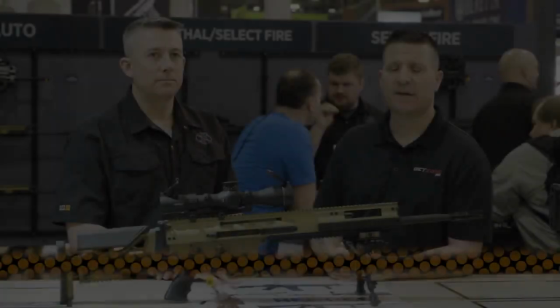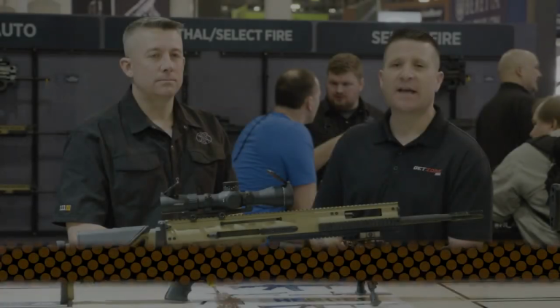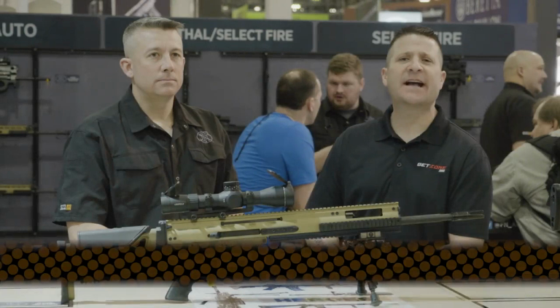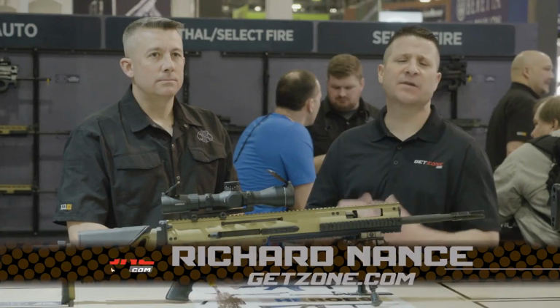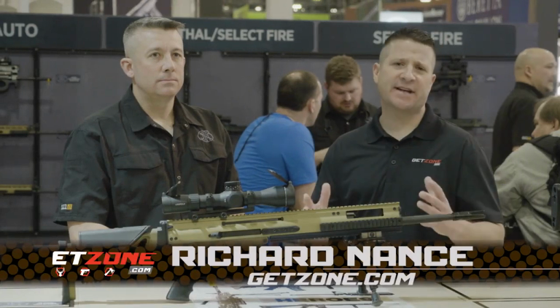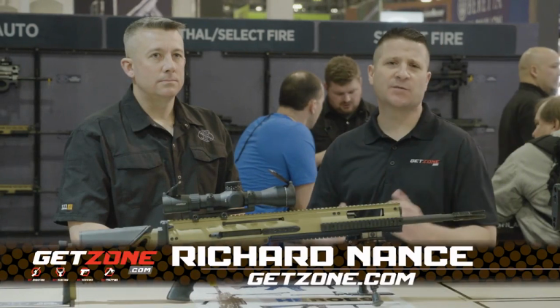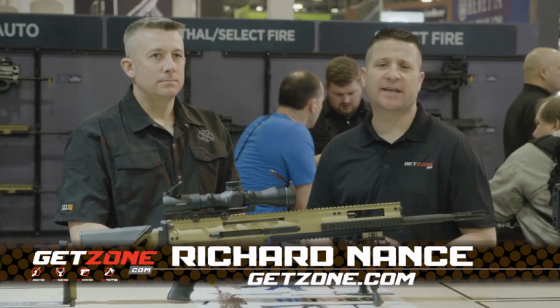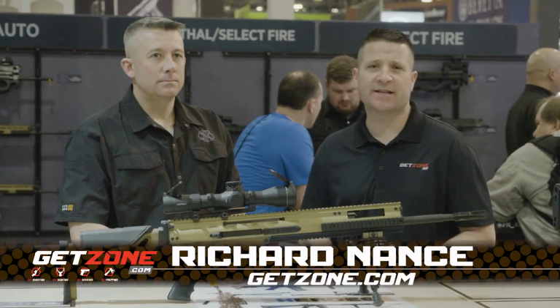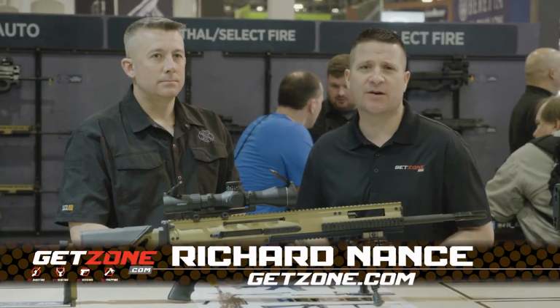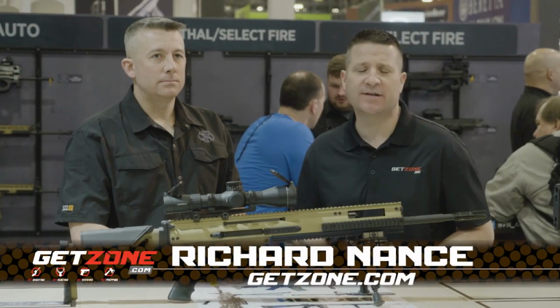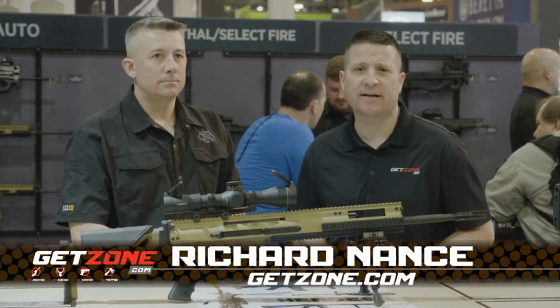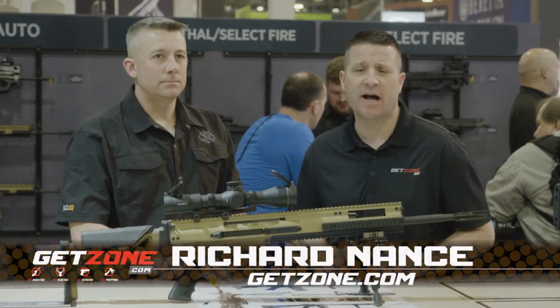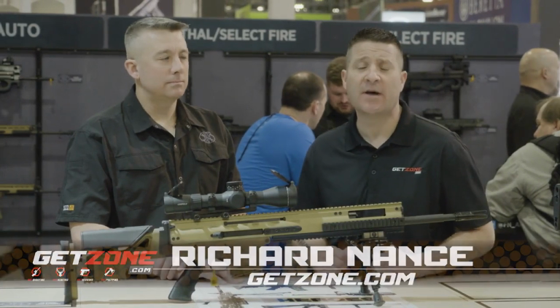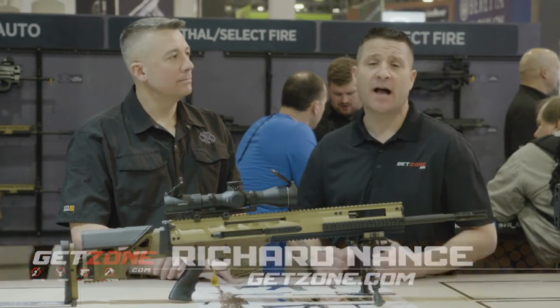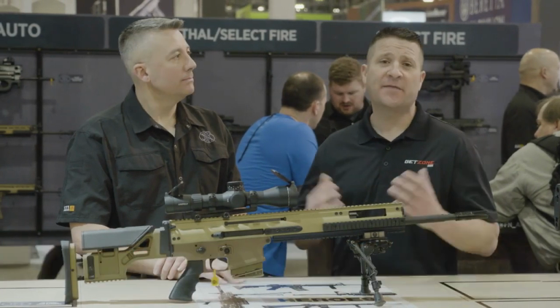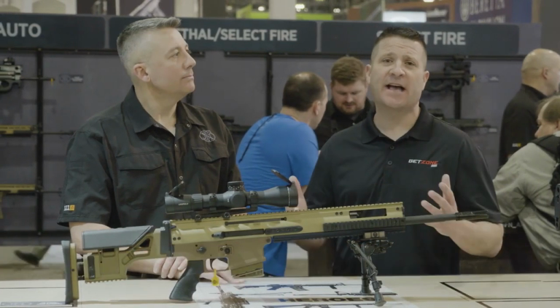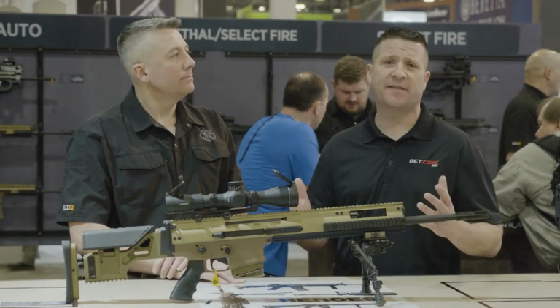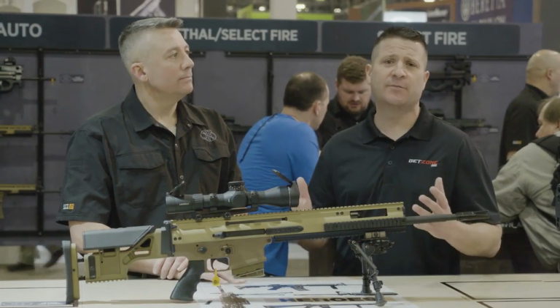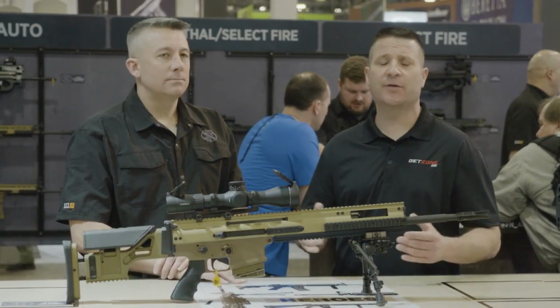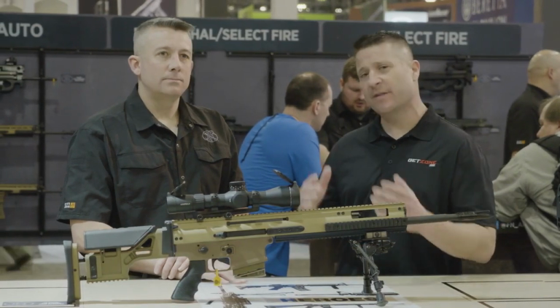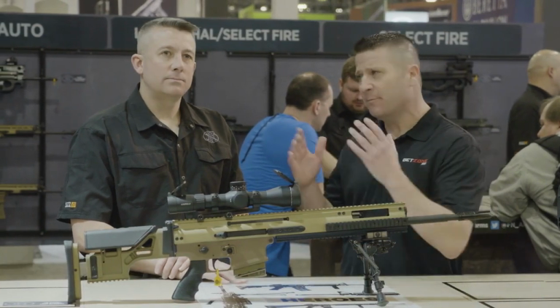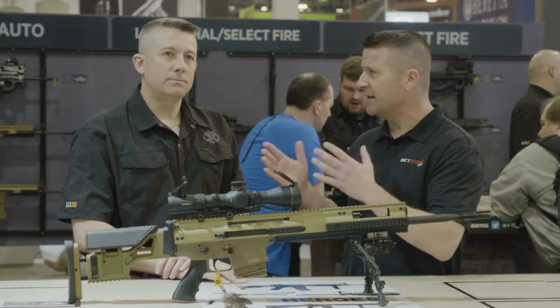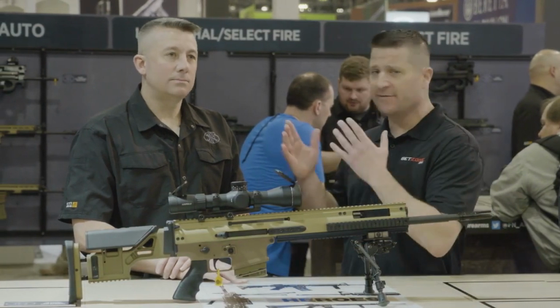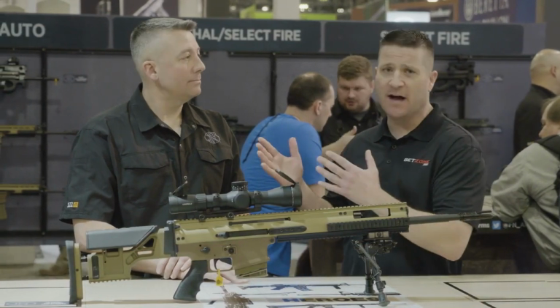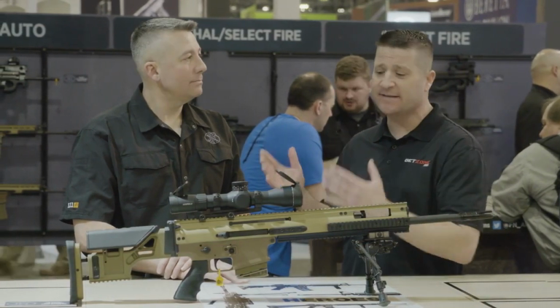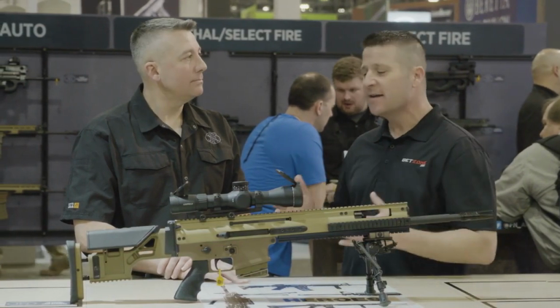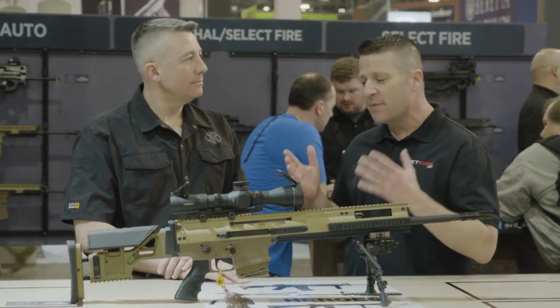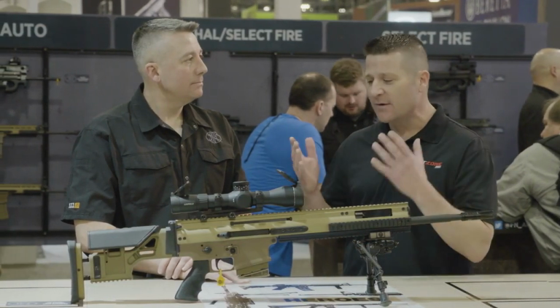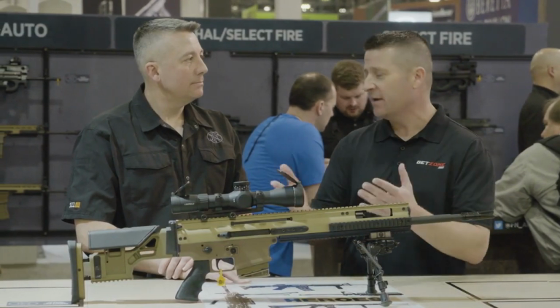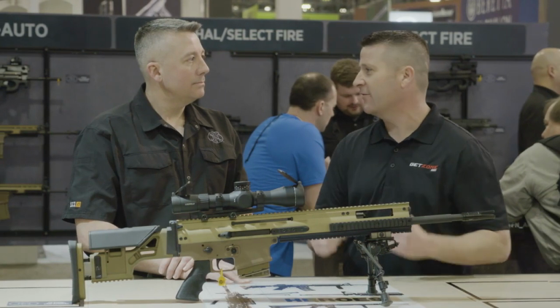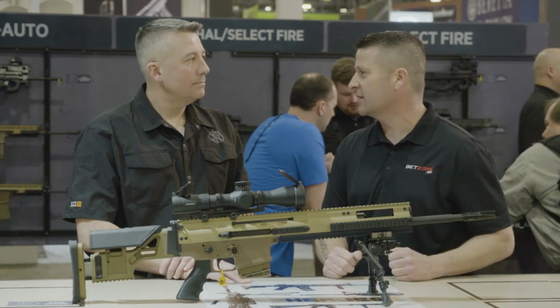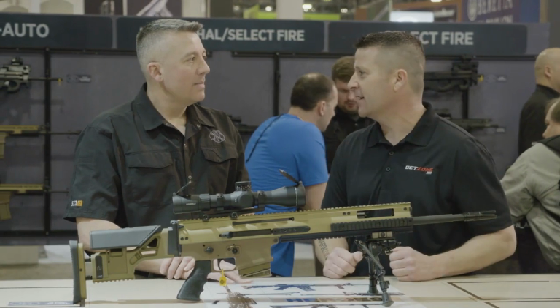Hey guys, Rich Nance with GetZone.com. I'm at the FN booth with Ben Voss. Ben, what do you have for us today?